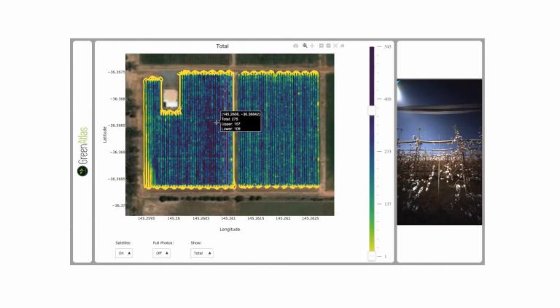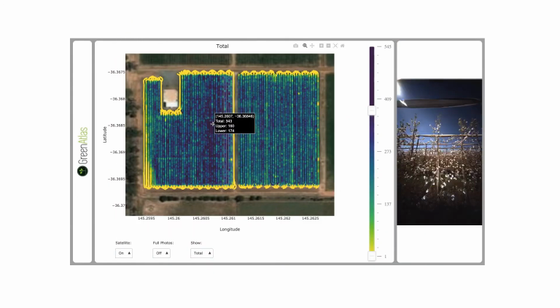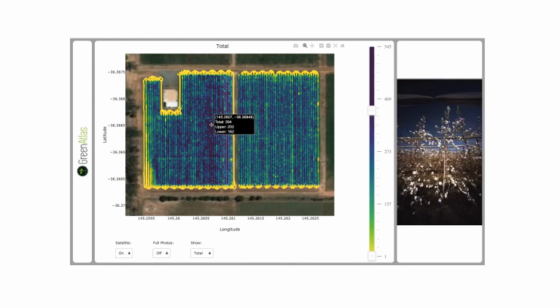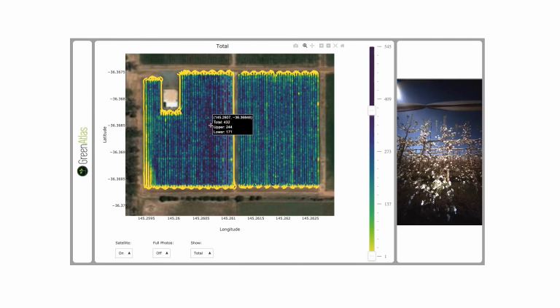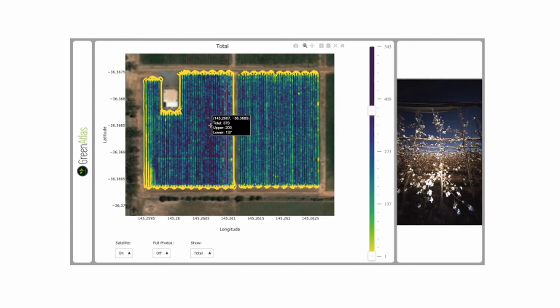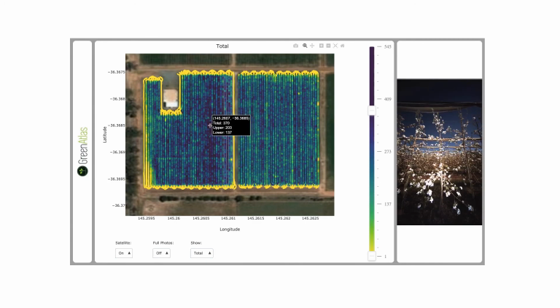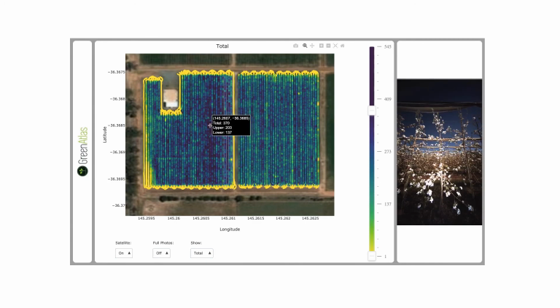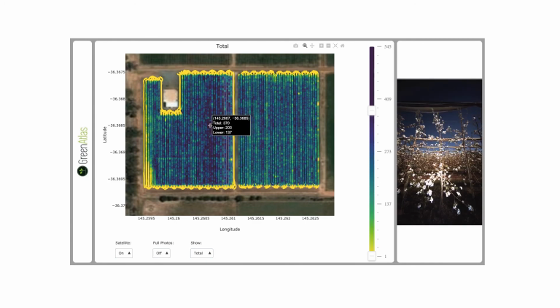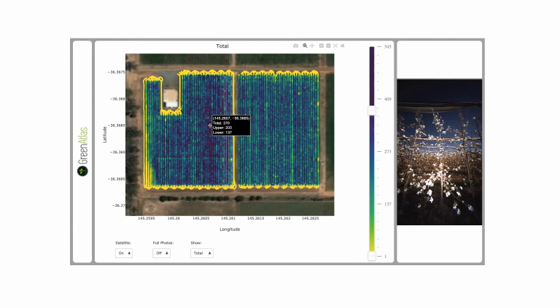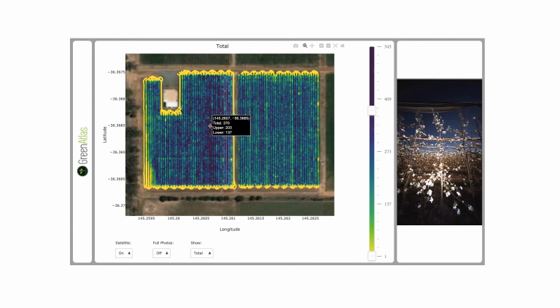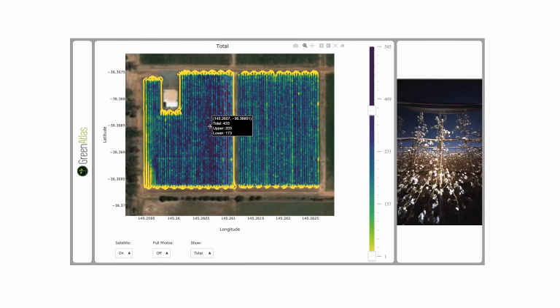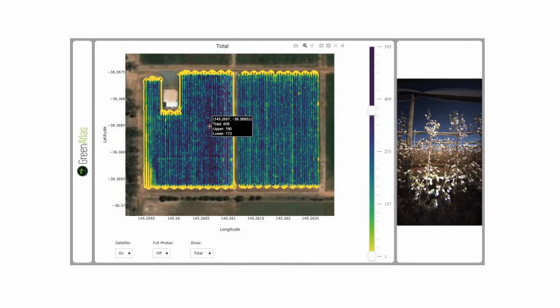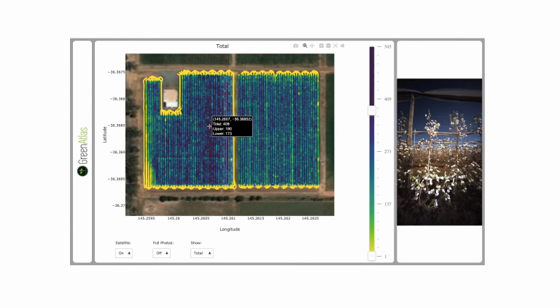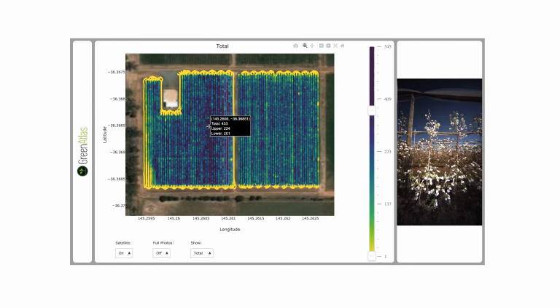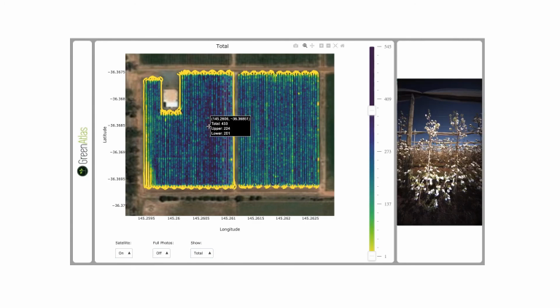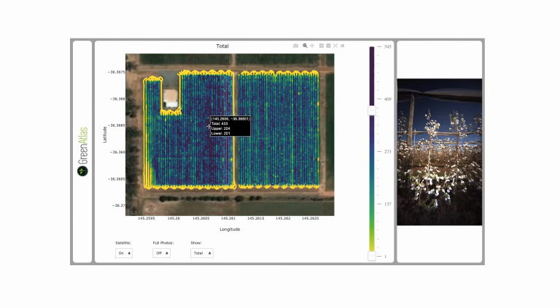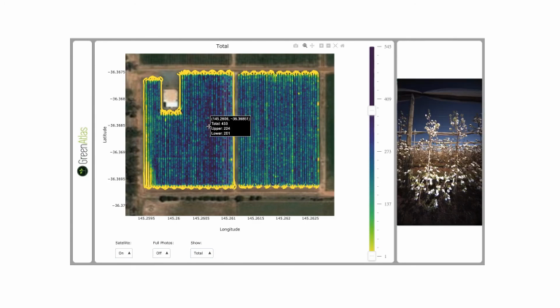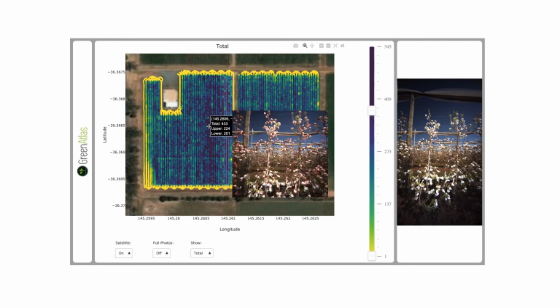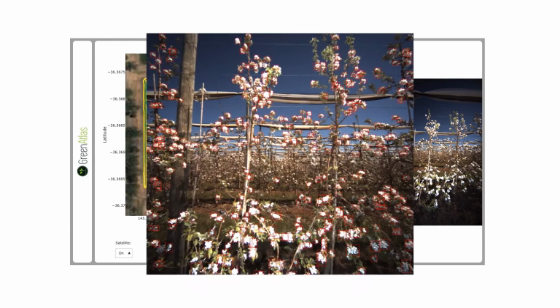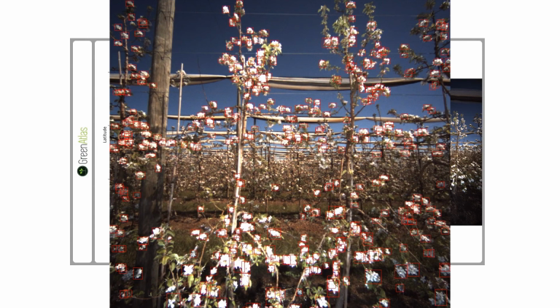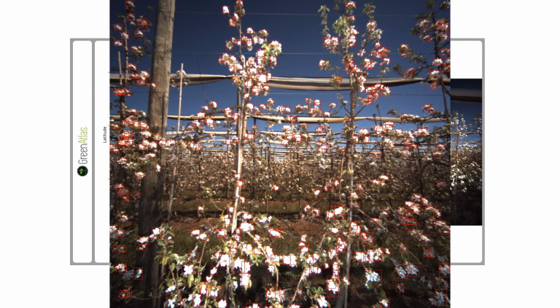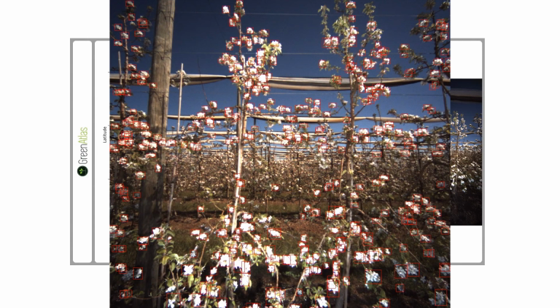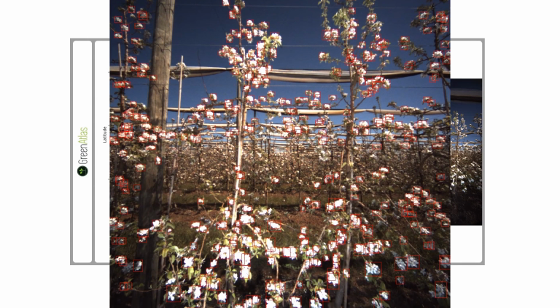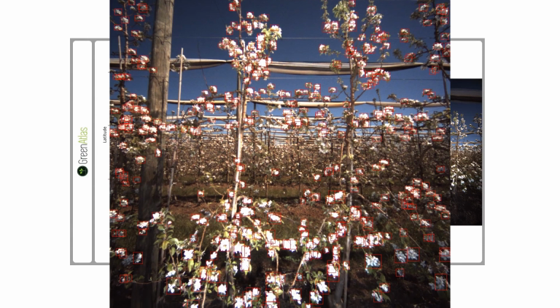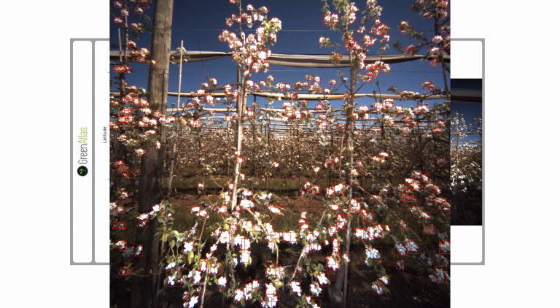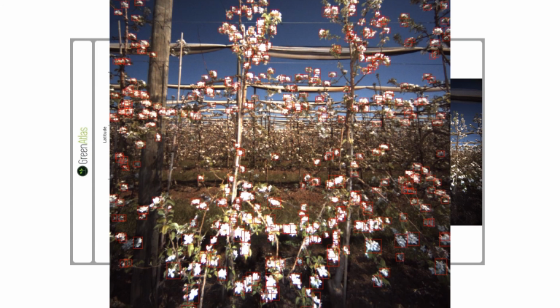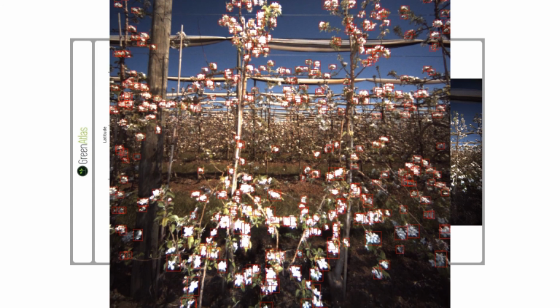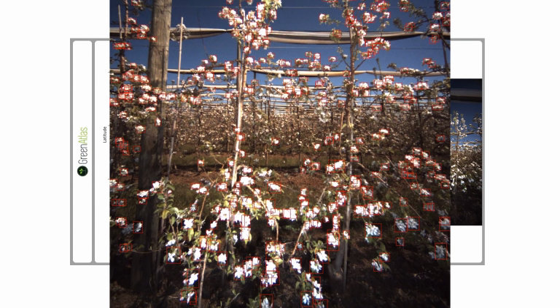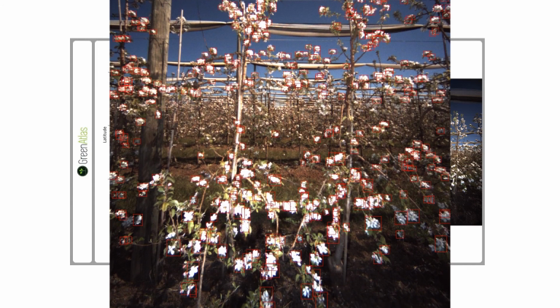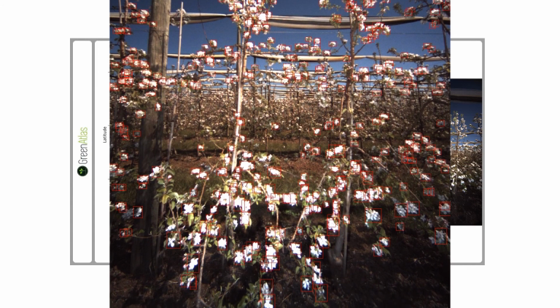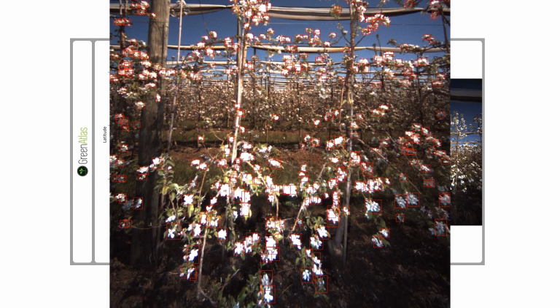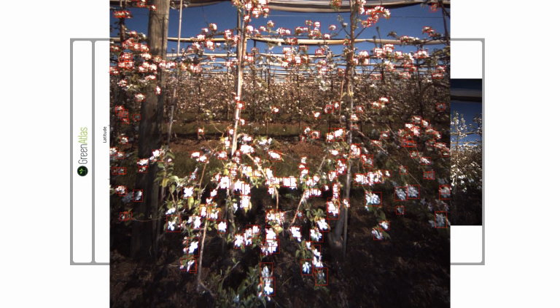If we have a look at a photograph from a higher density area on the map, then as expected we can see many flower clusters in the photograph.